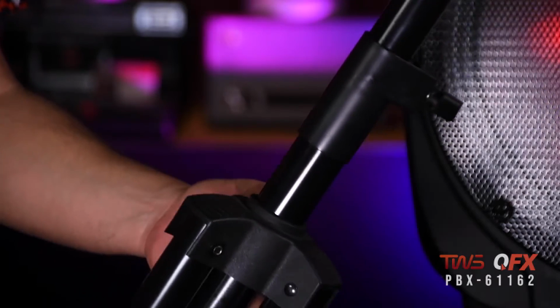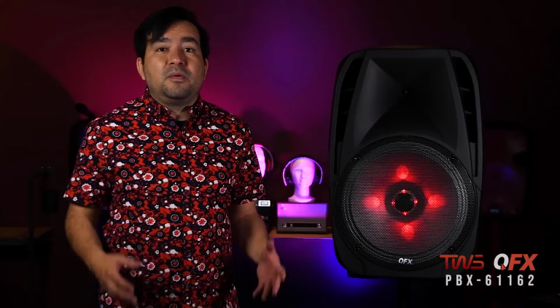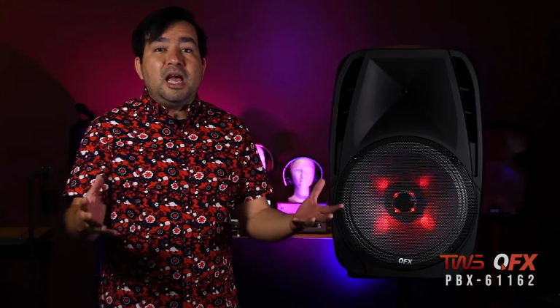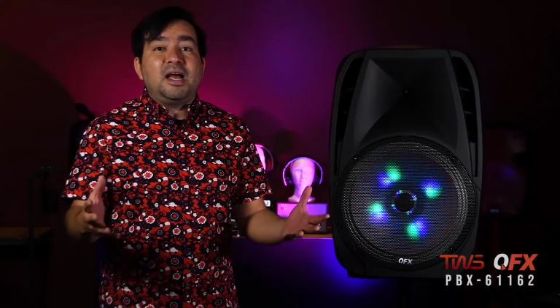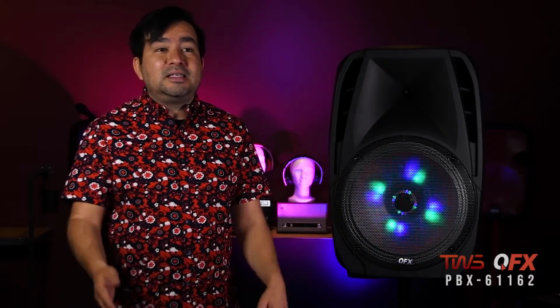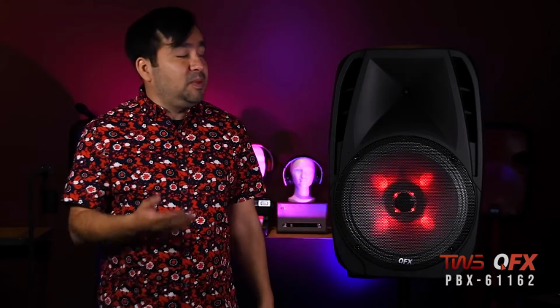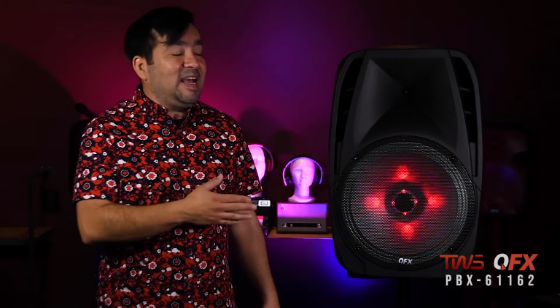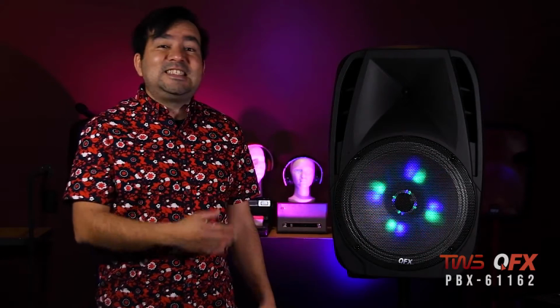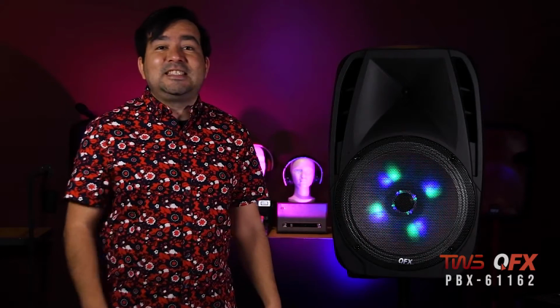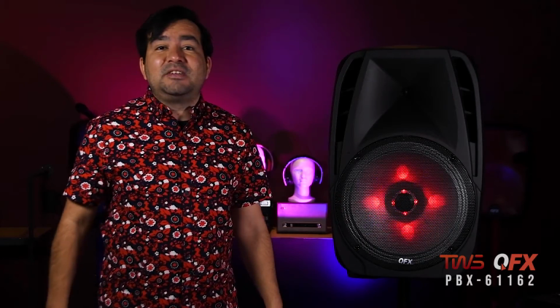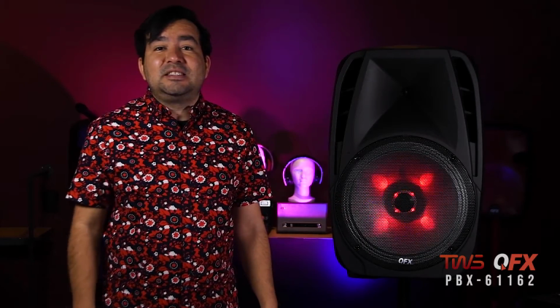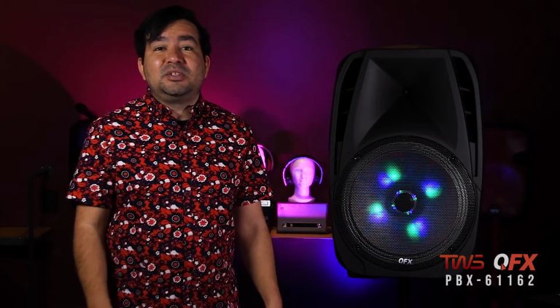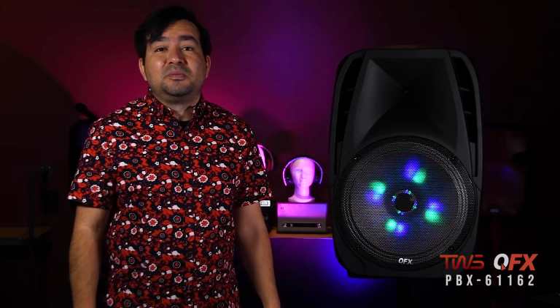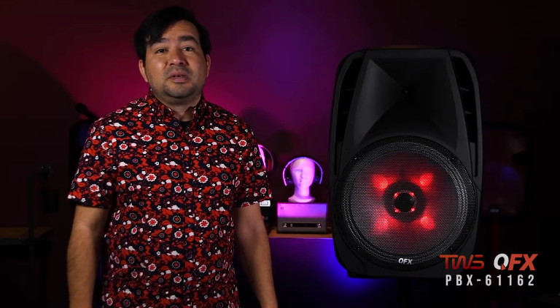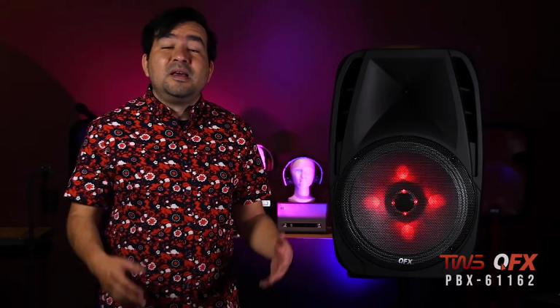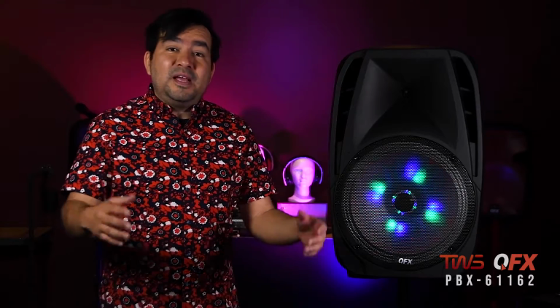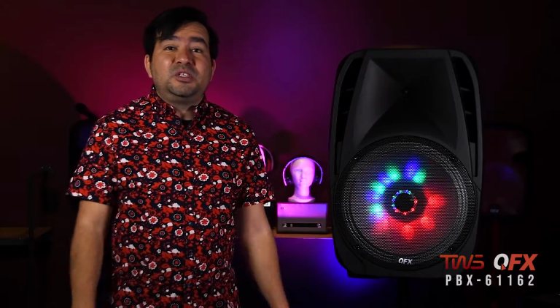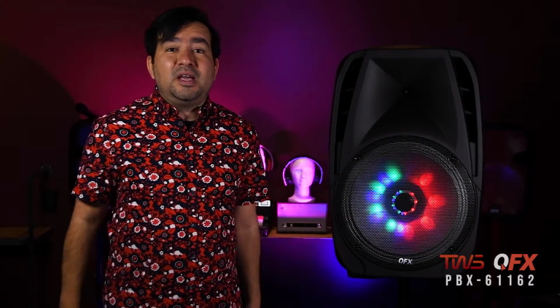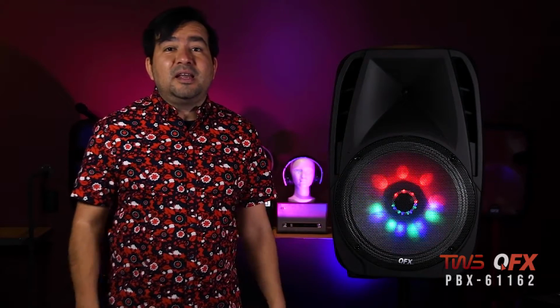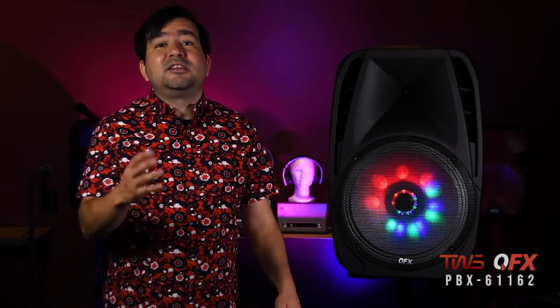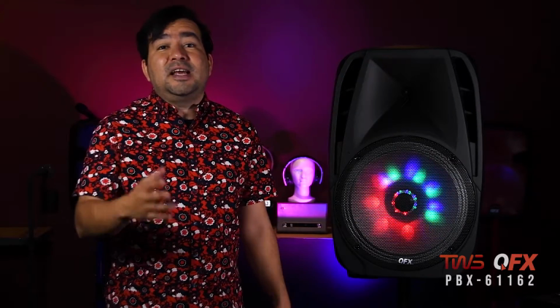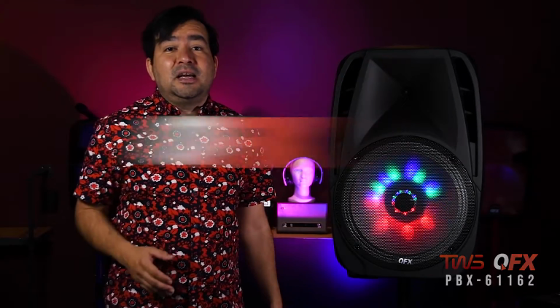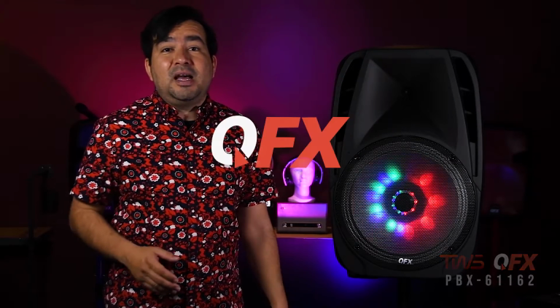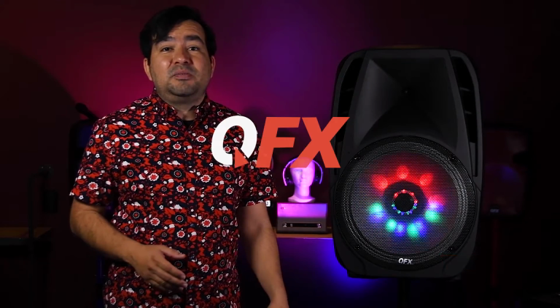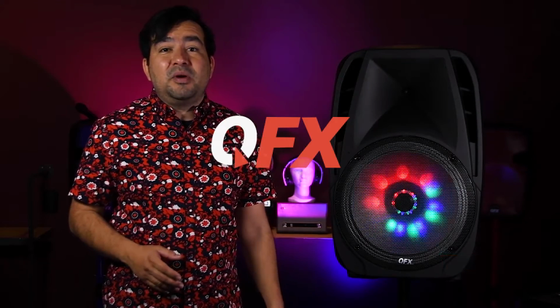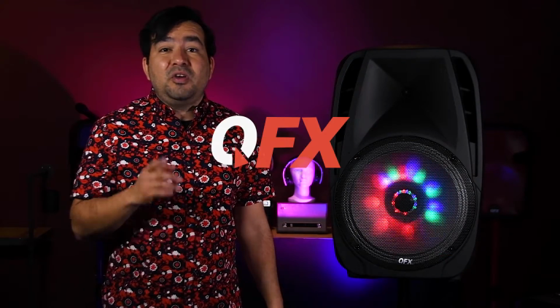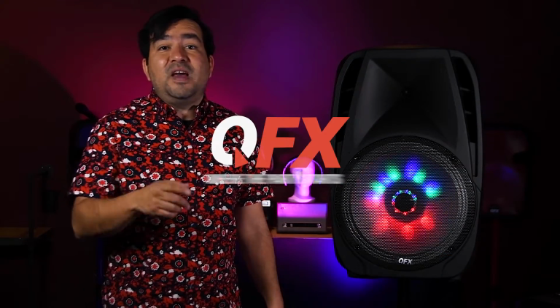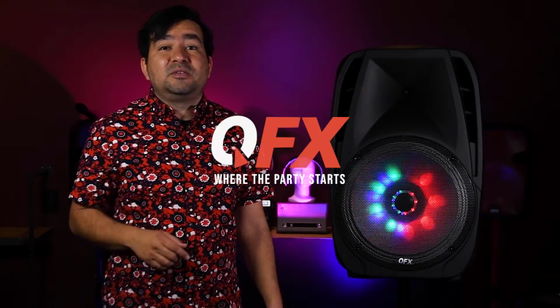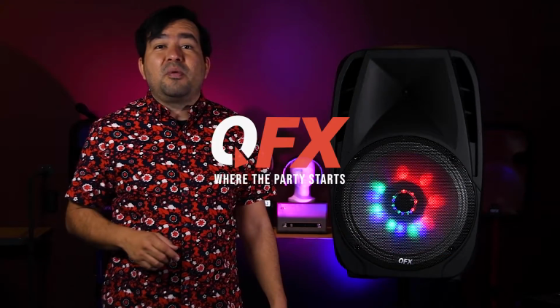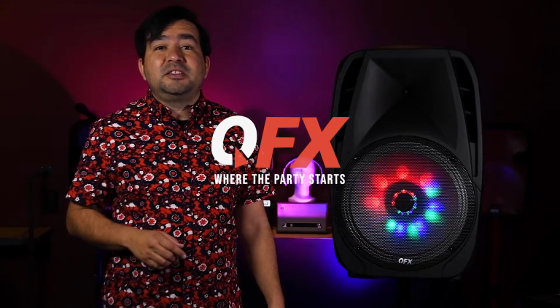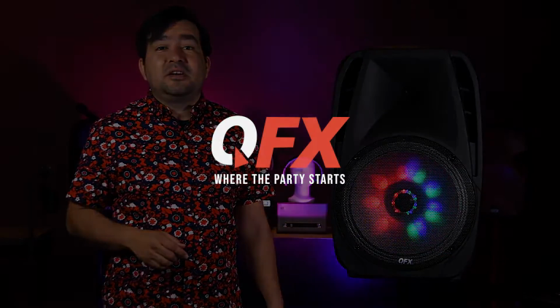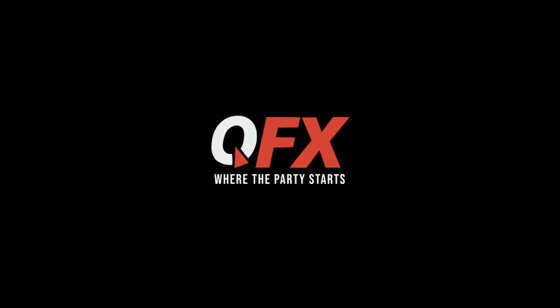Well, there you have it, guys — the PBX 61162. Thanks for tuning in. Until next time, guys, remember: QFX is where the party starts.